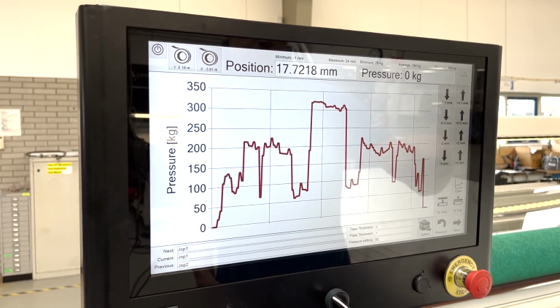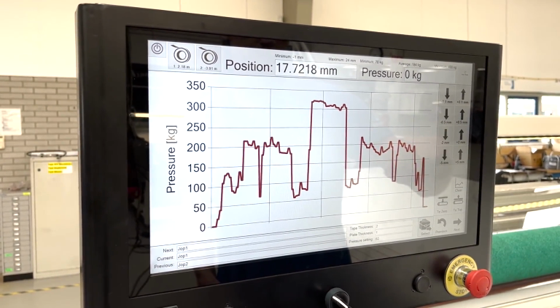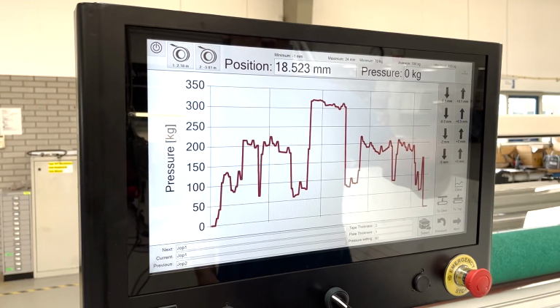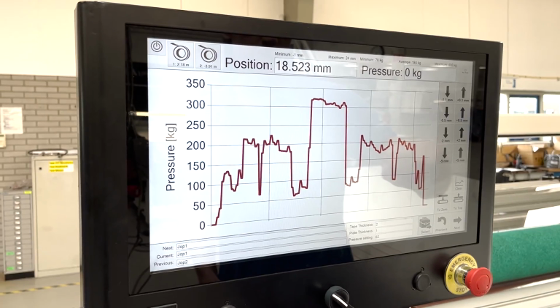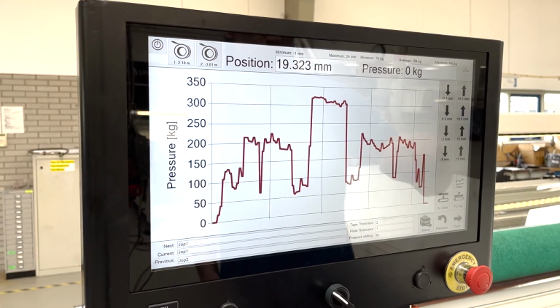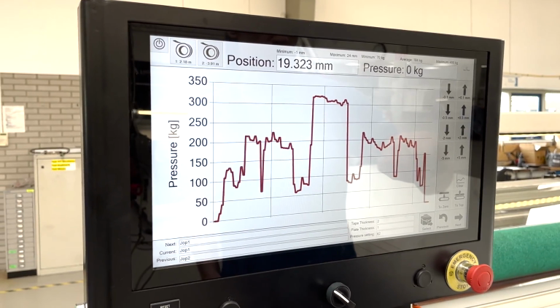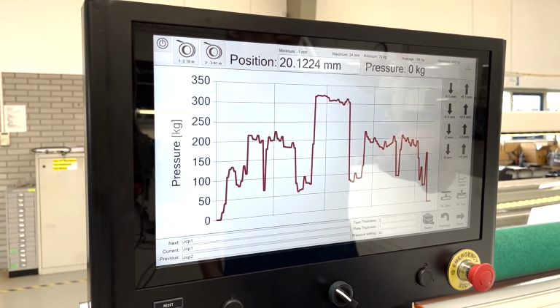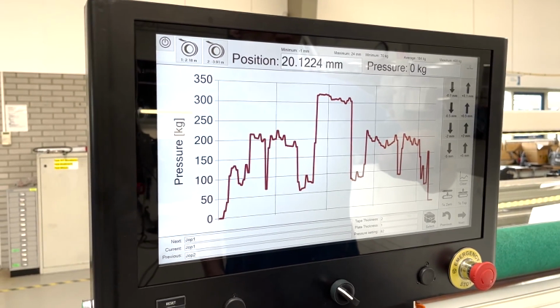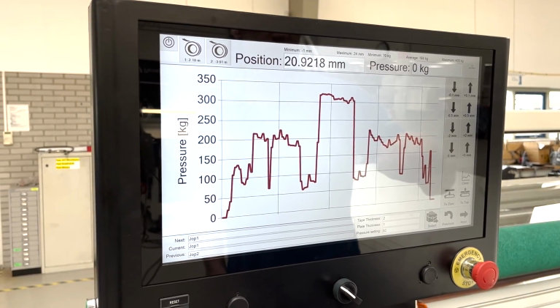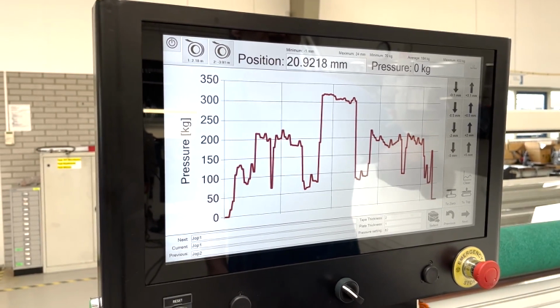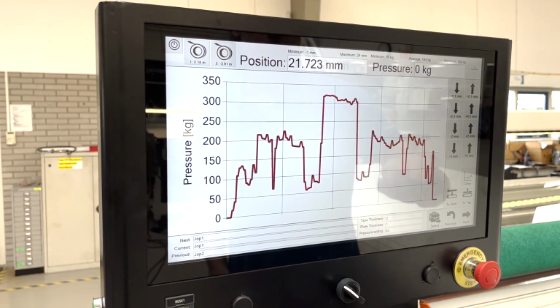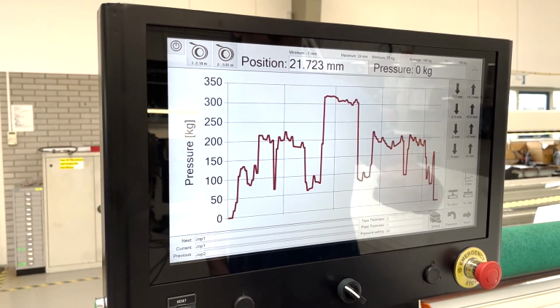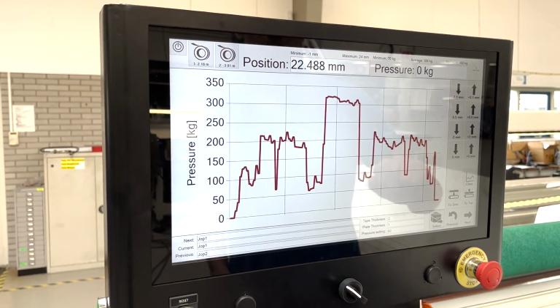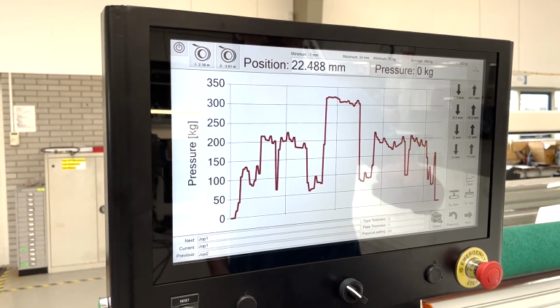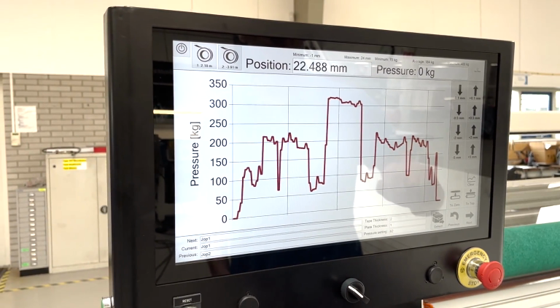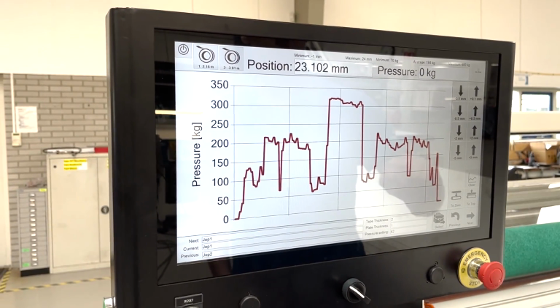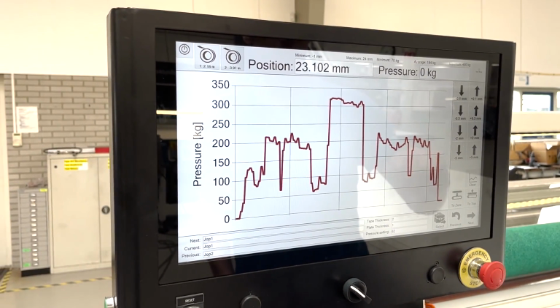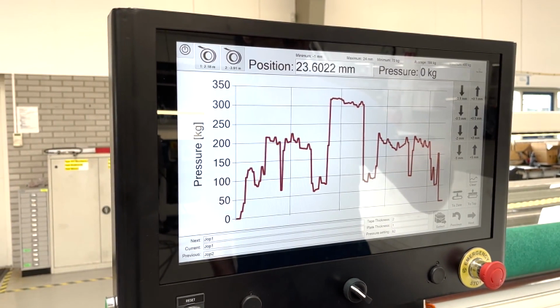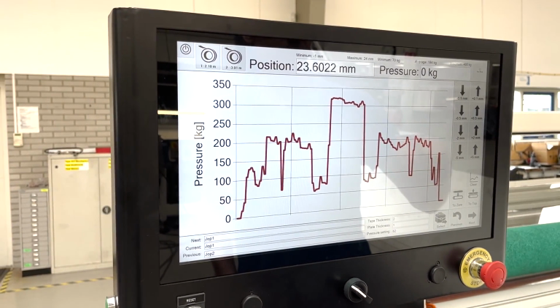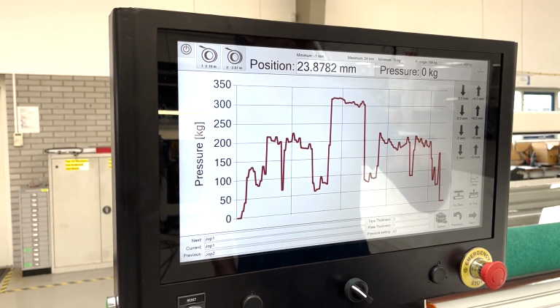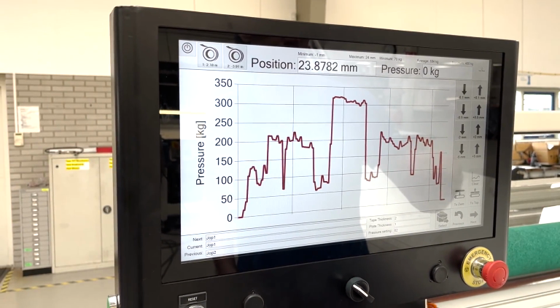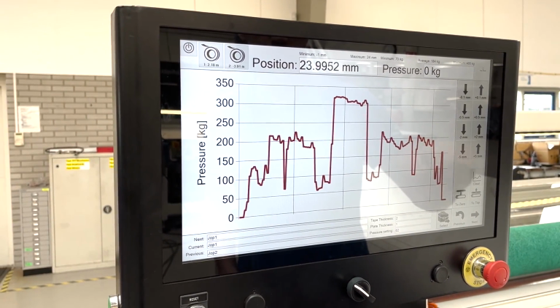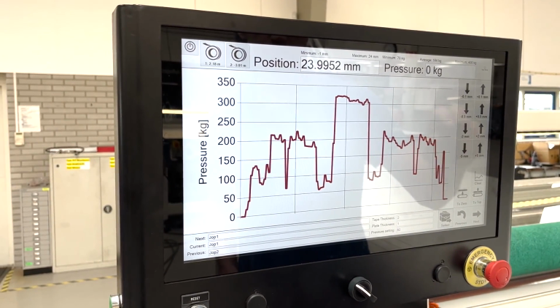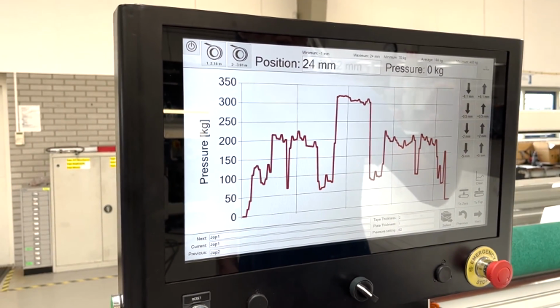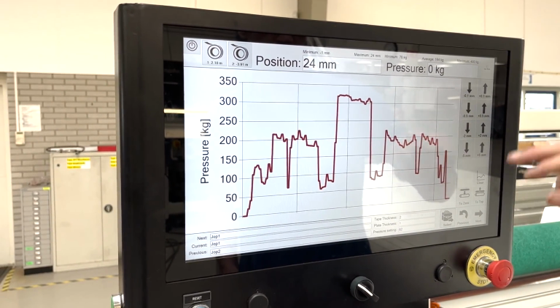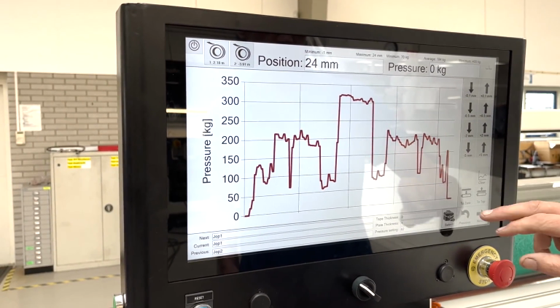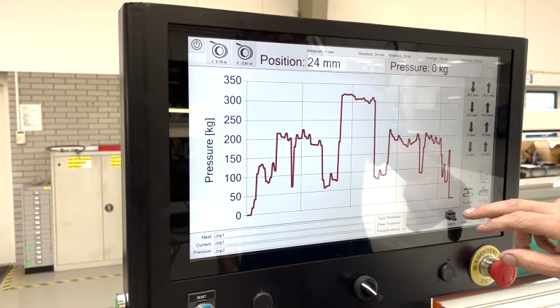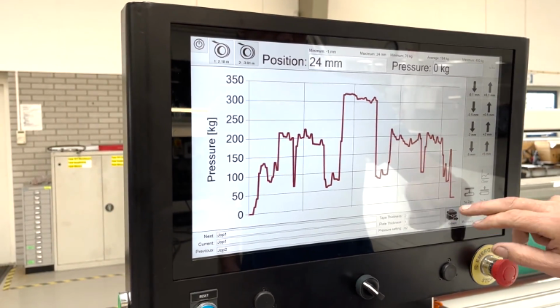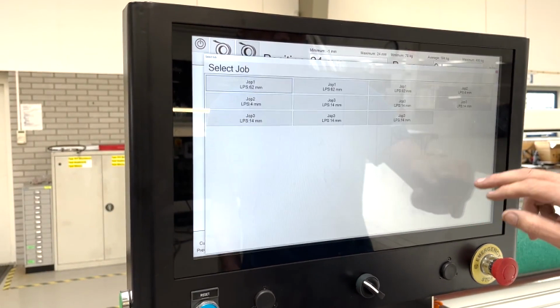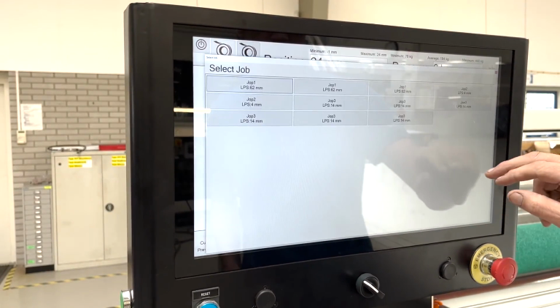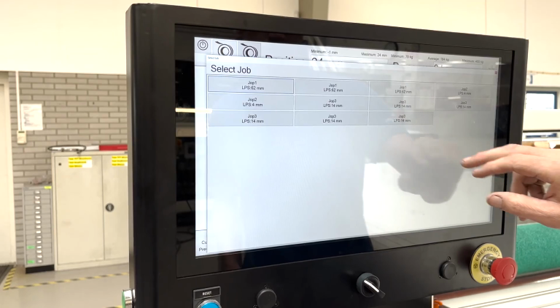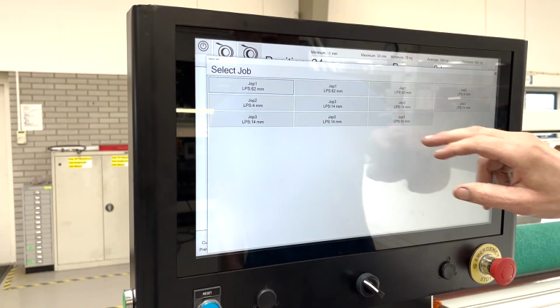This is for a specific plate thickness, plate and tape combination. We'll do another one.